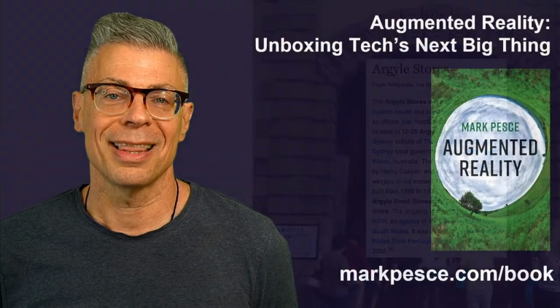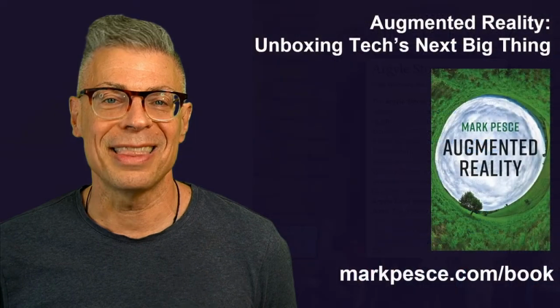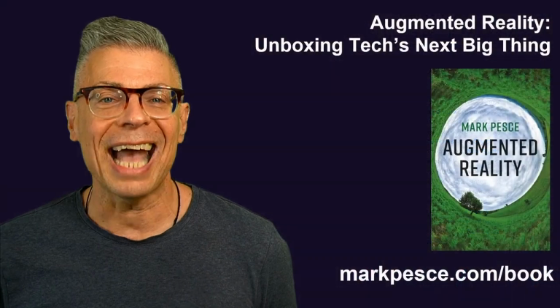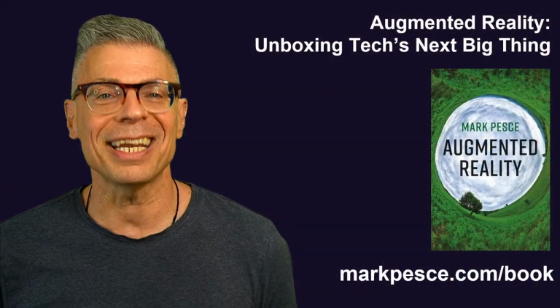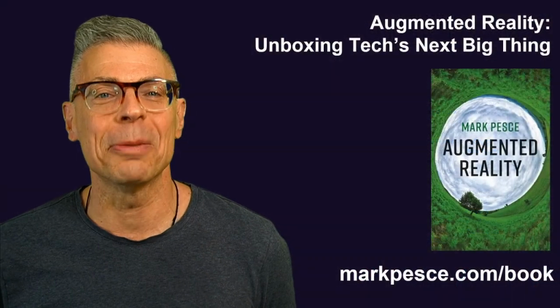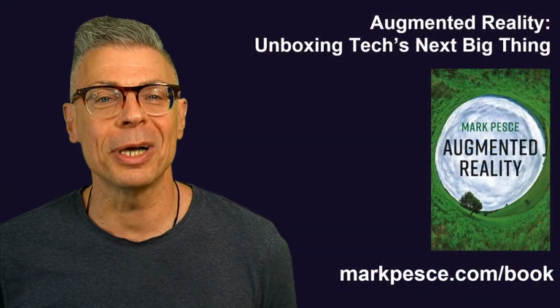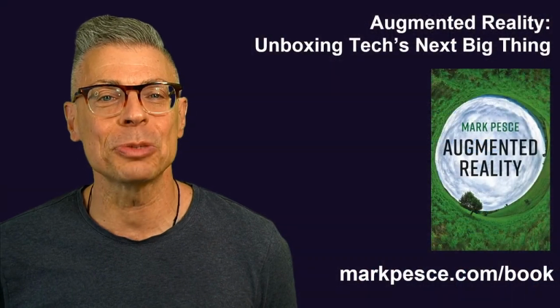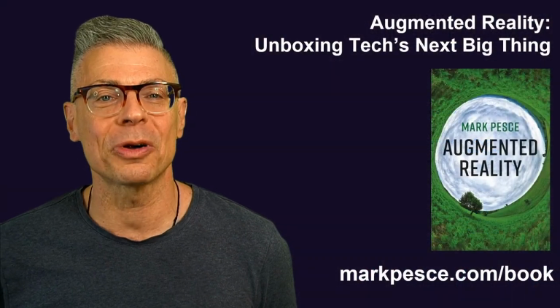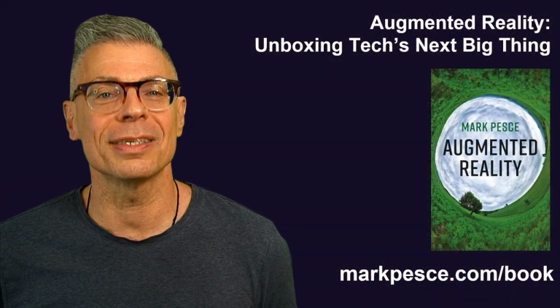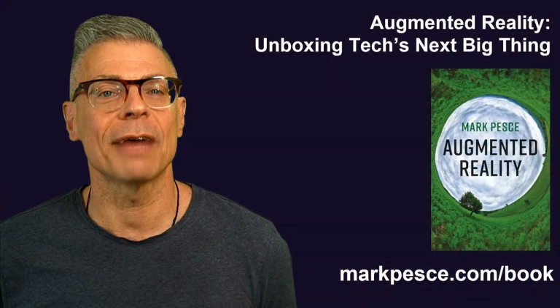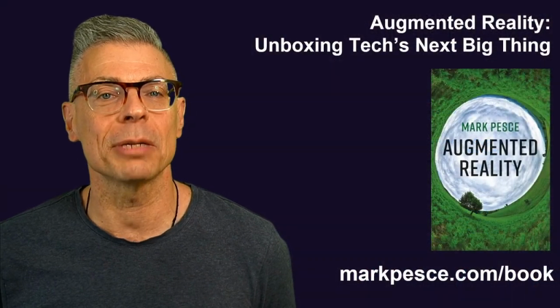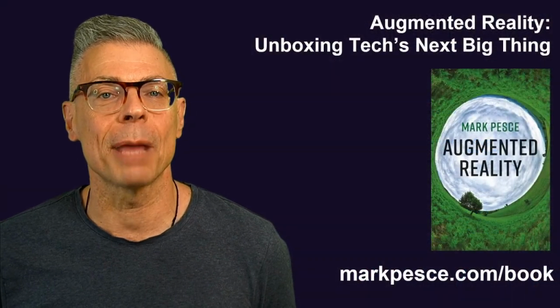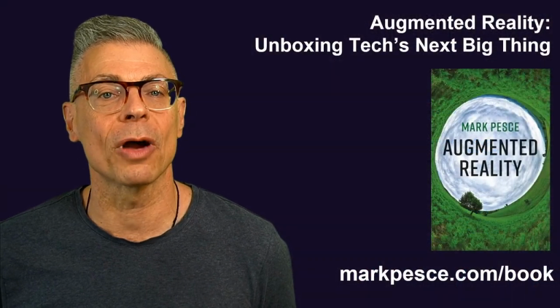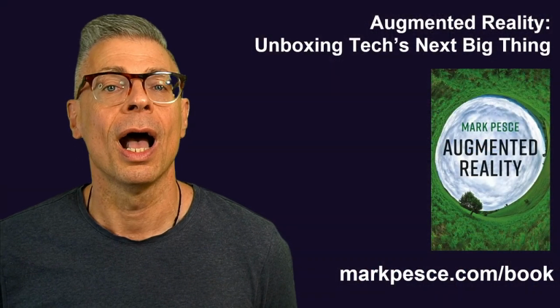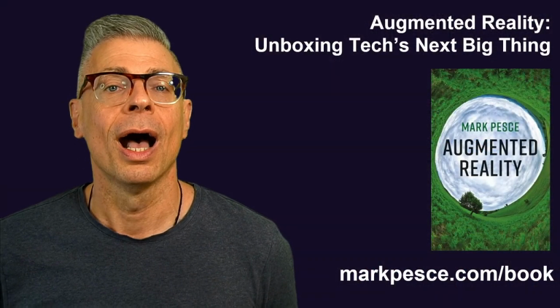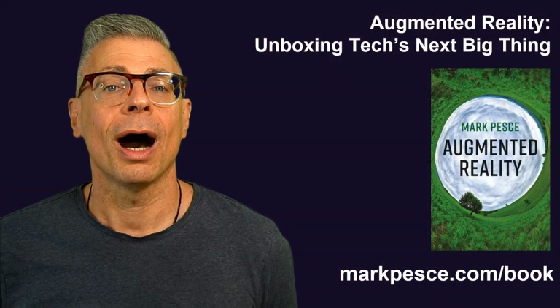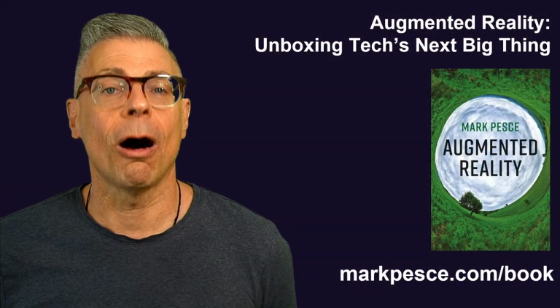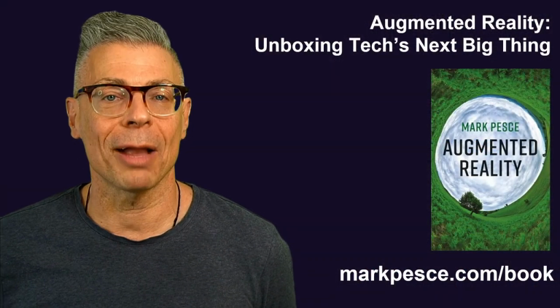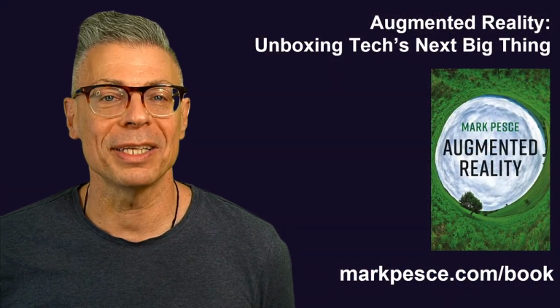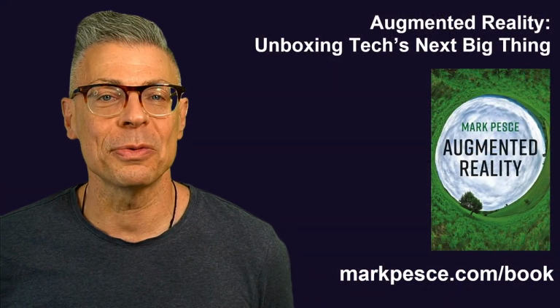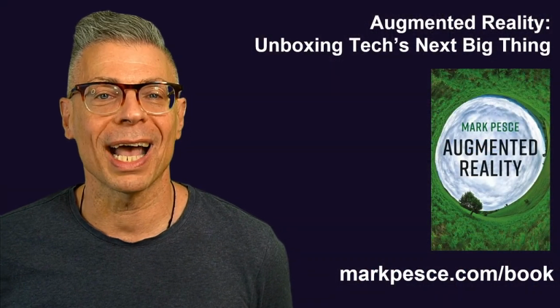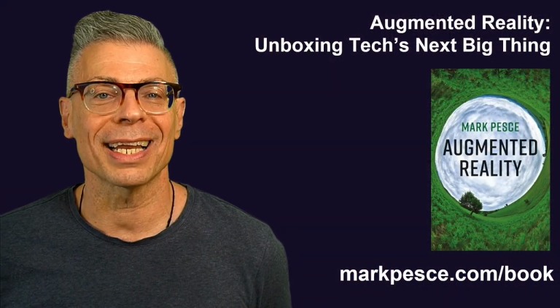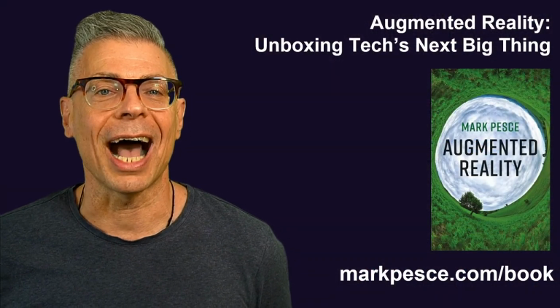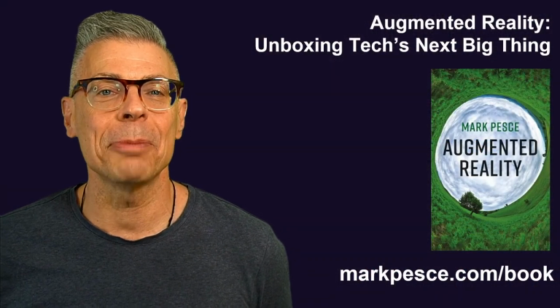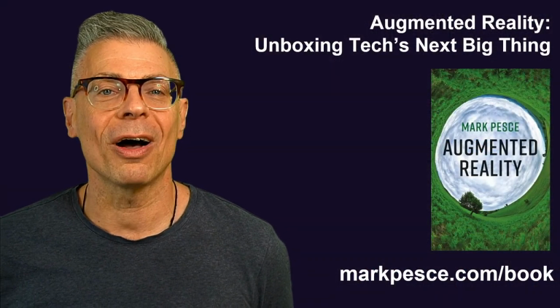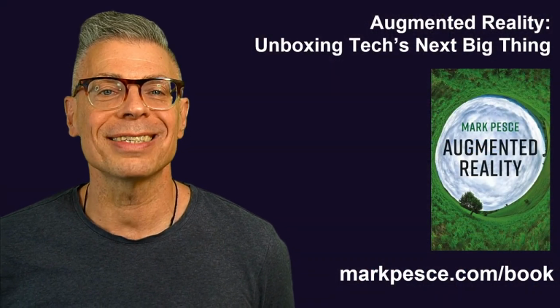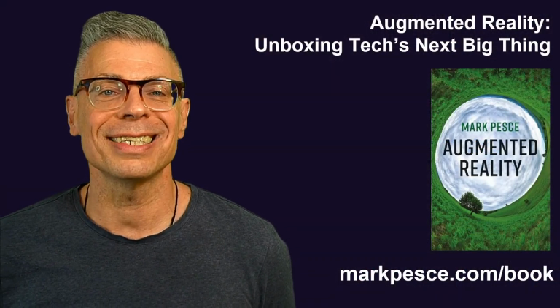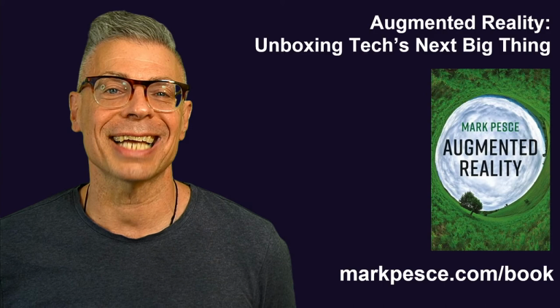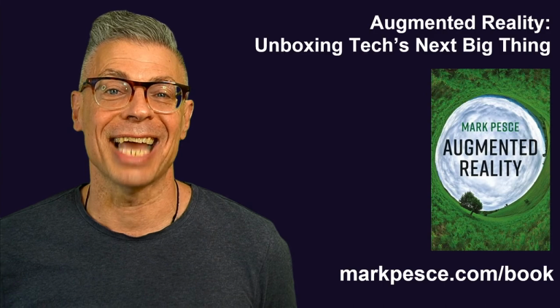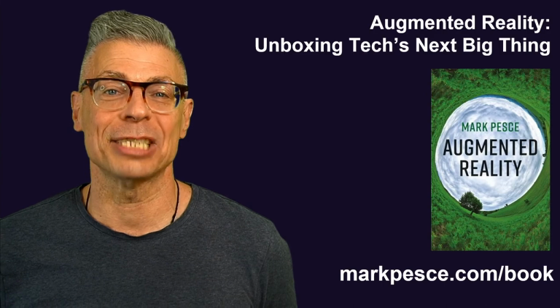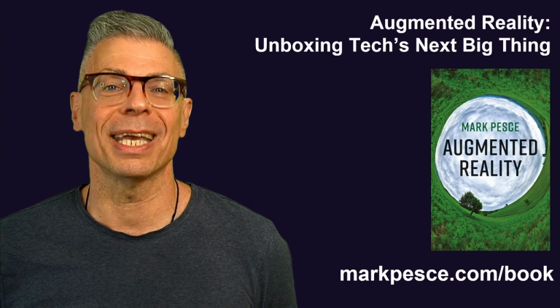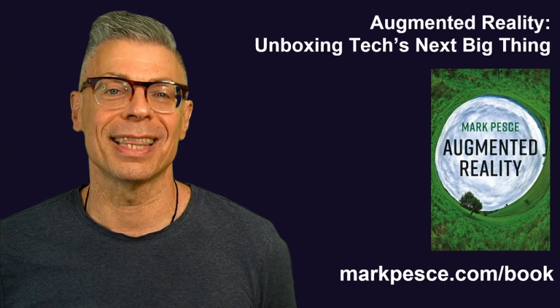That and much more is covered in my book, Augmented Reality: Unboxing Tech's Next Big Thing.